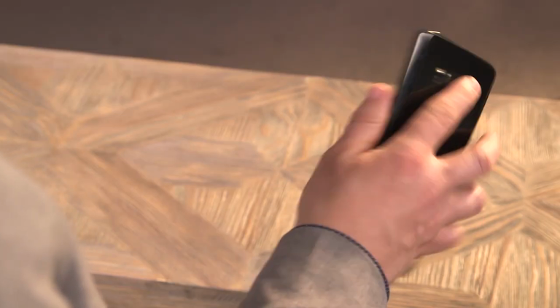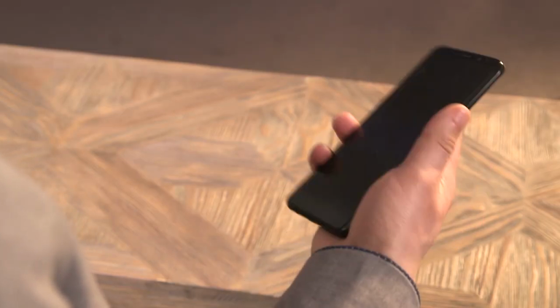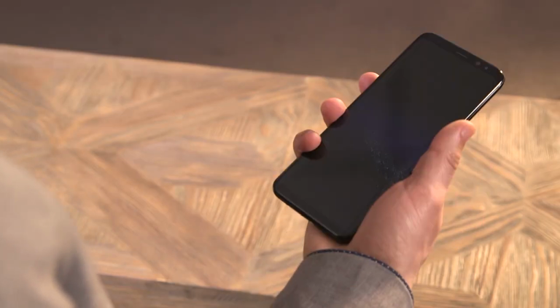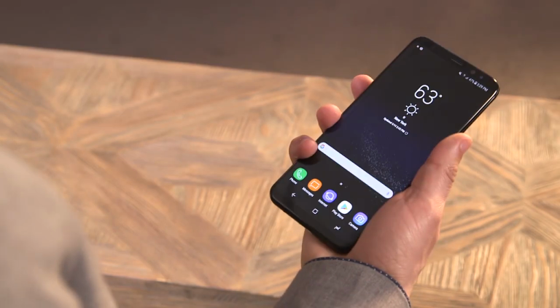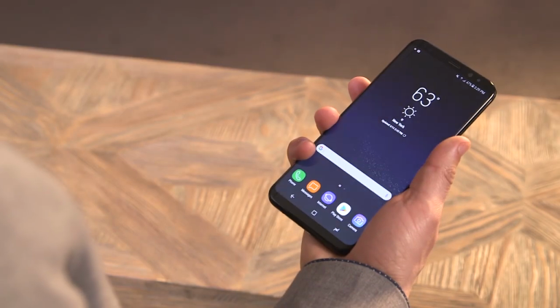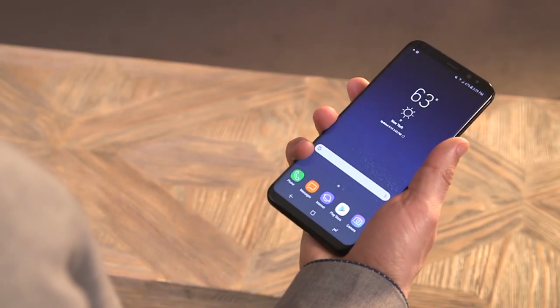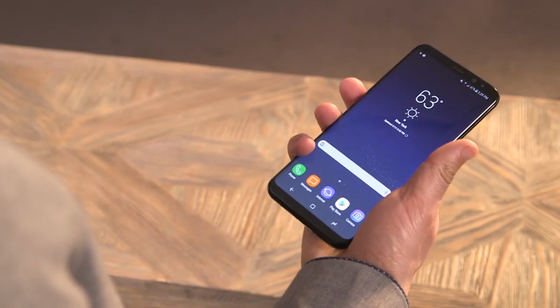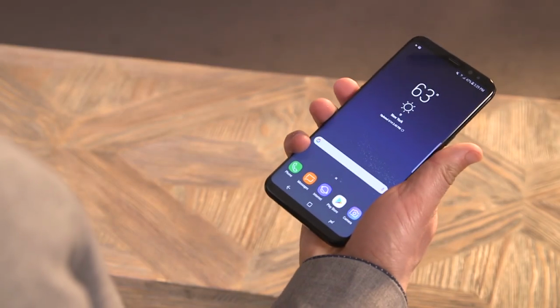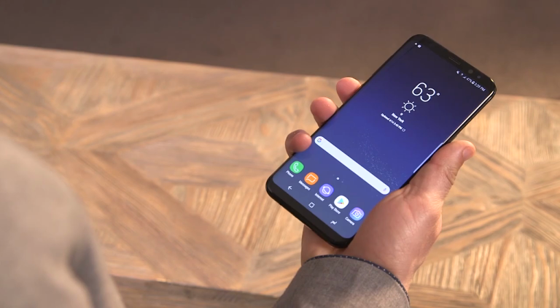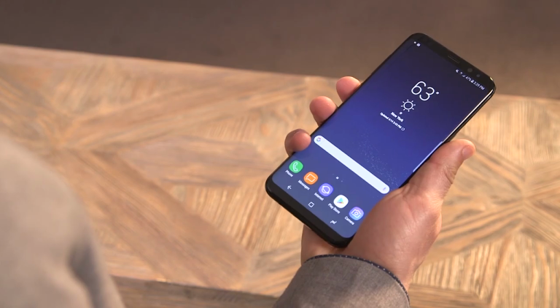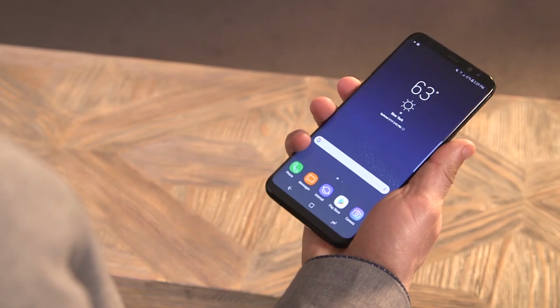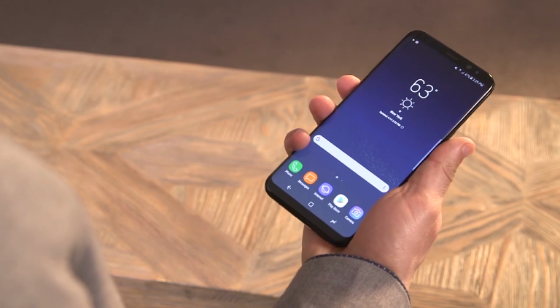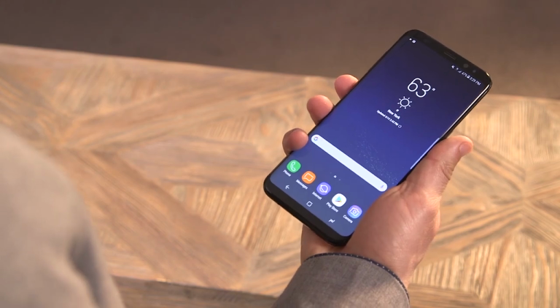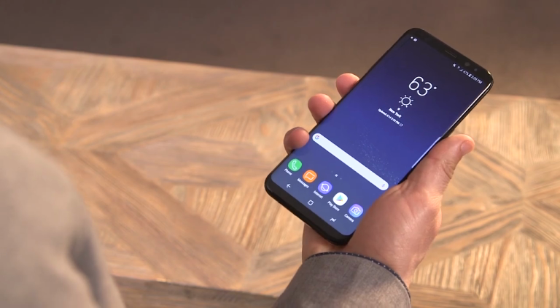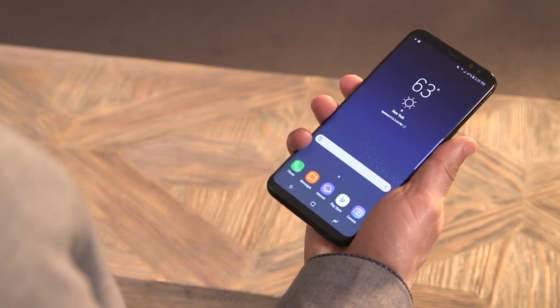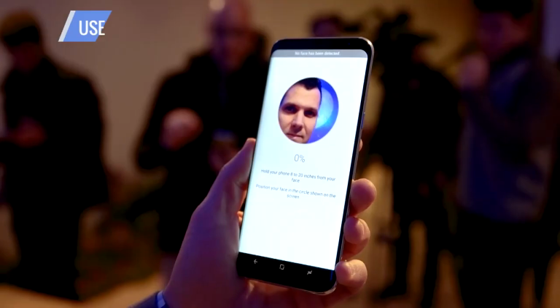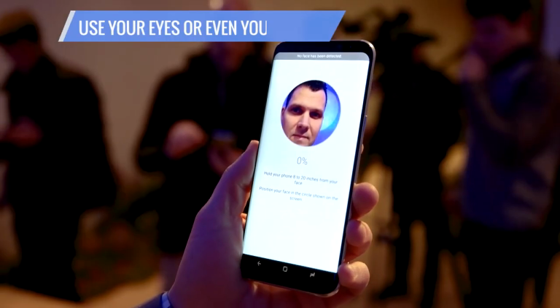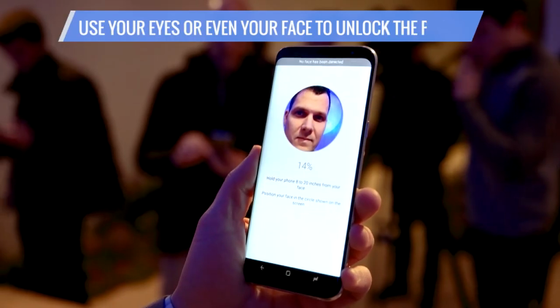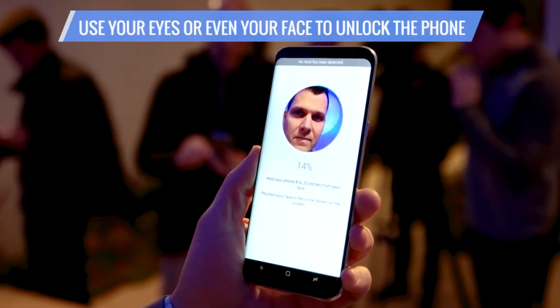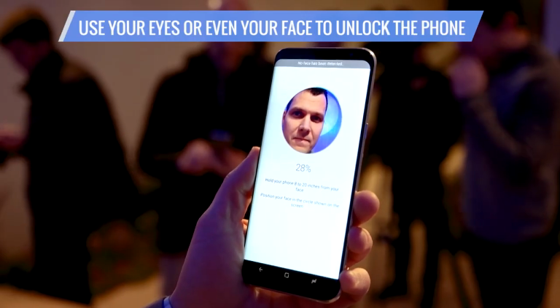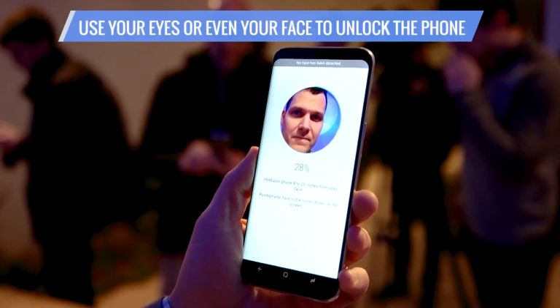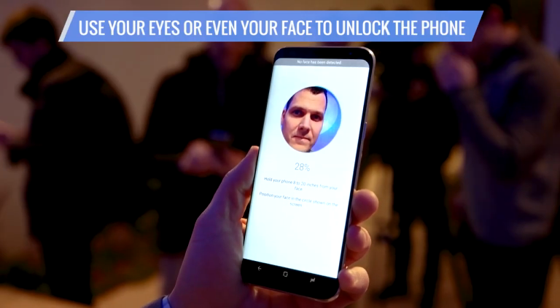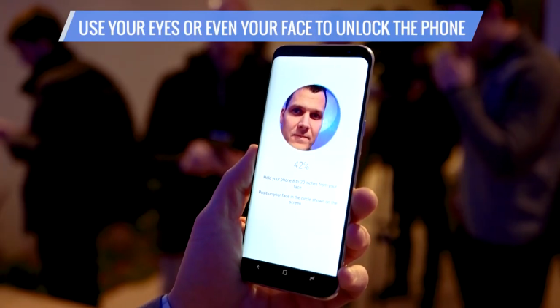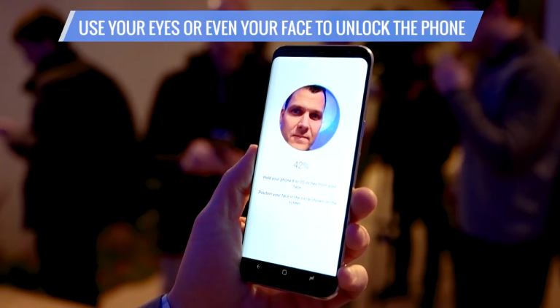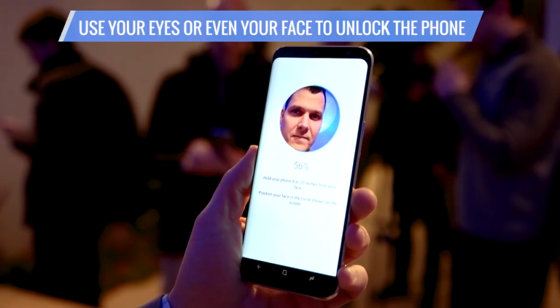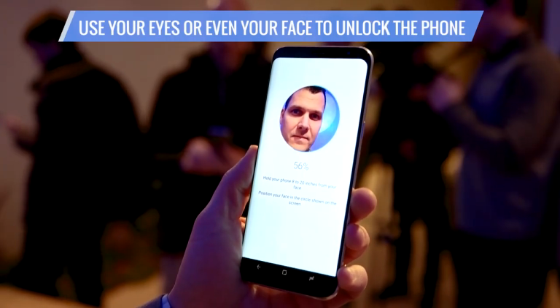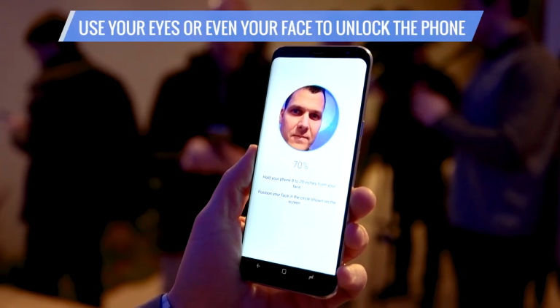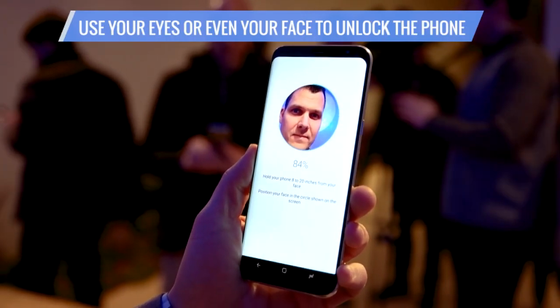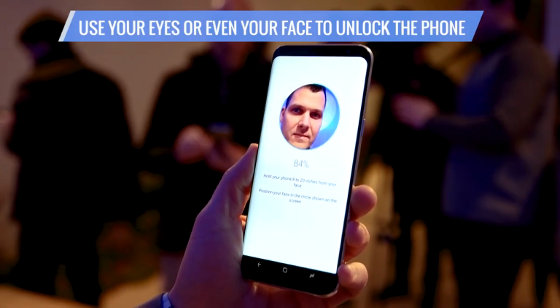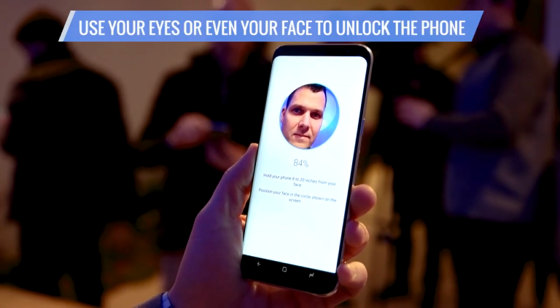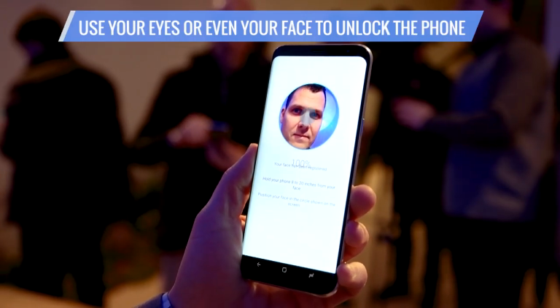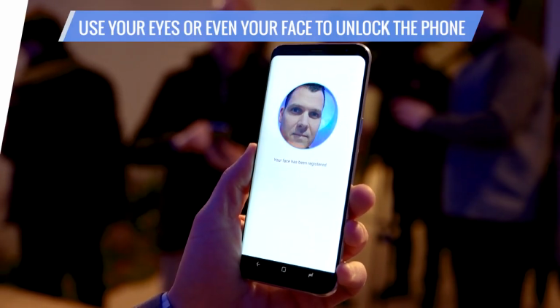However, you can skip the fingerprint sensor altogether and use your eyes, or even your face, to unlock the phone.